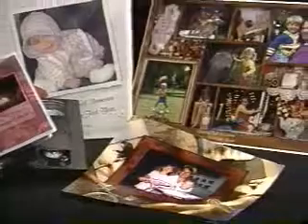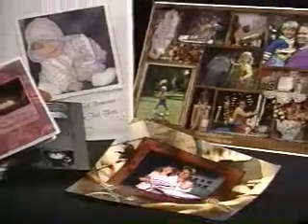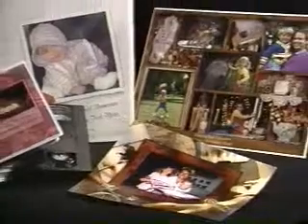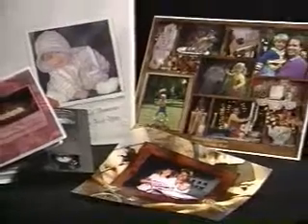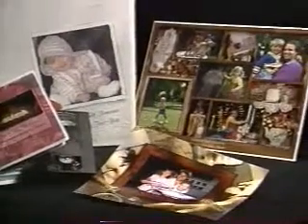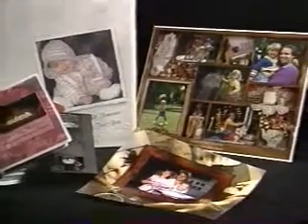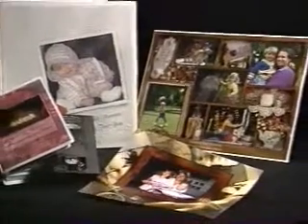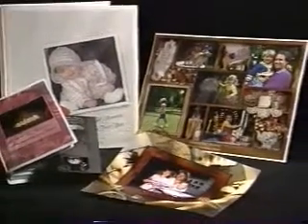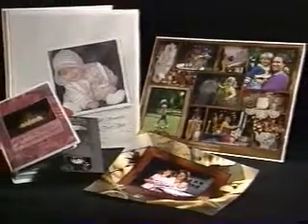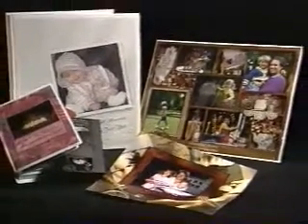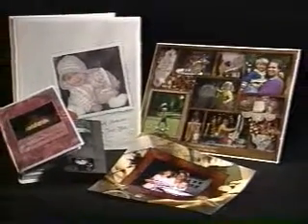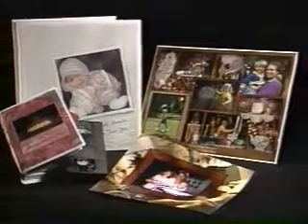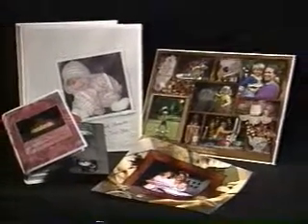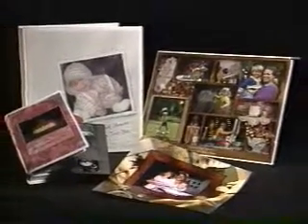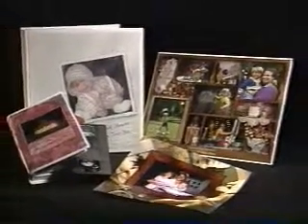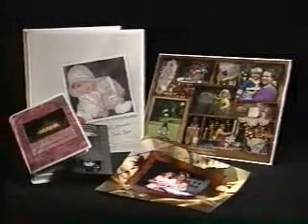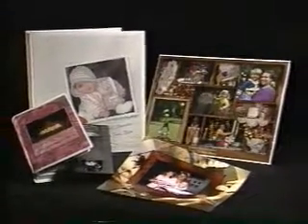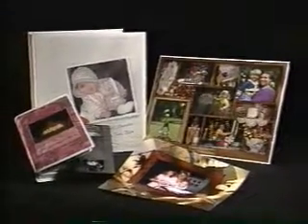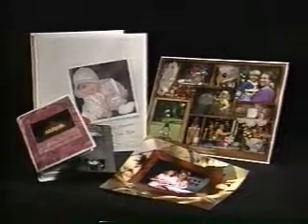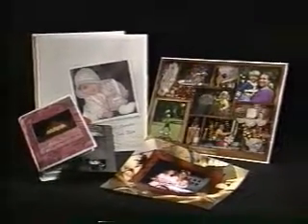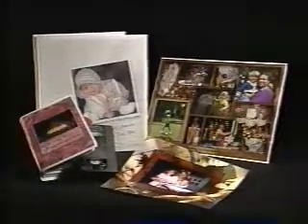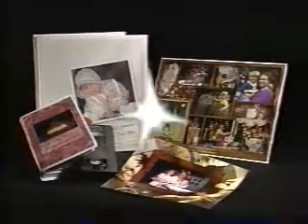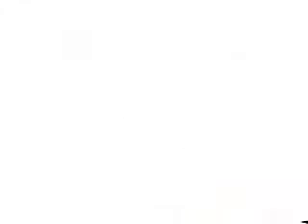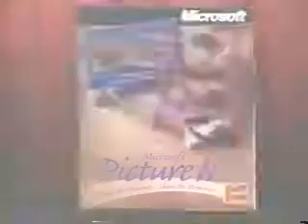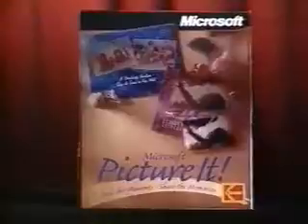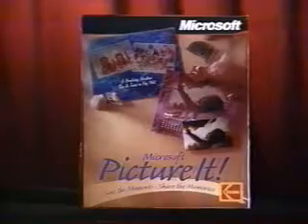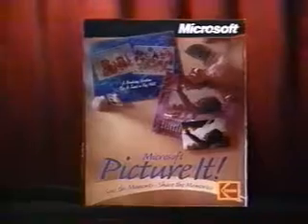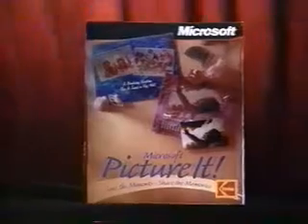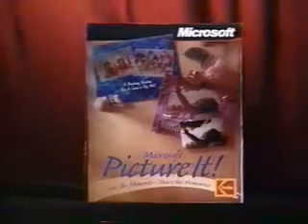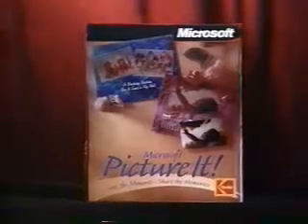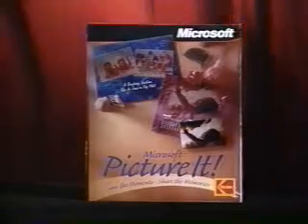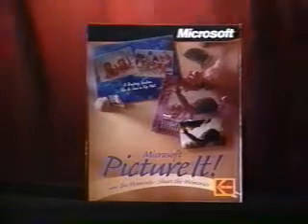Save the moments. Share the memories. Every picture is magic when you Picture It from Microsoft.